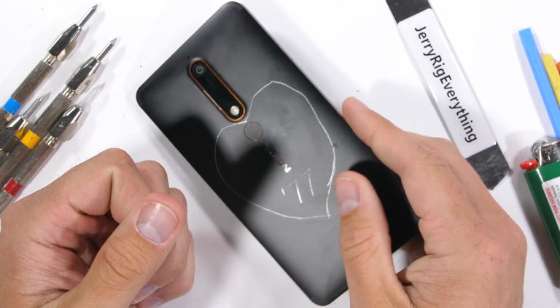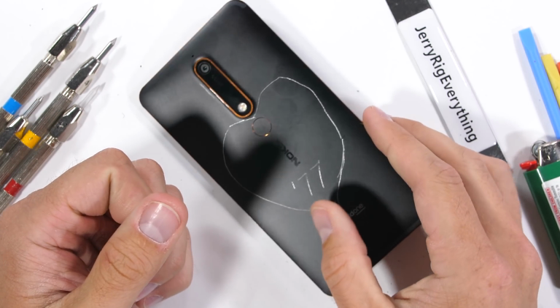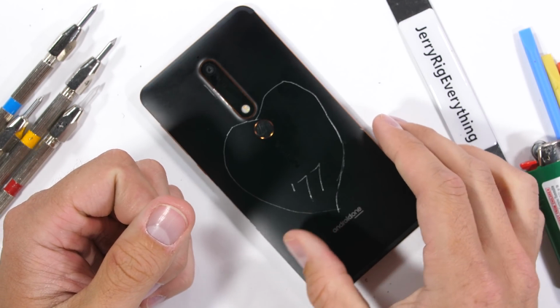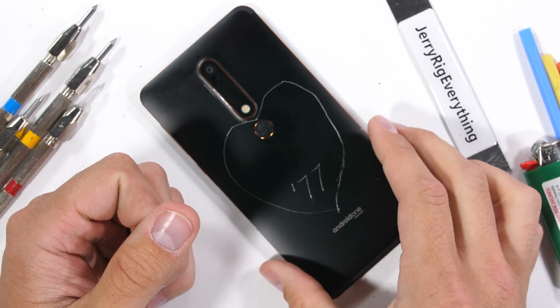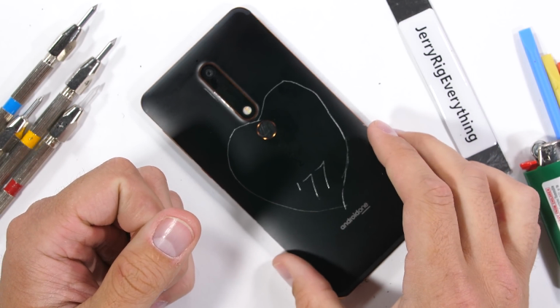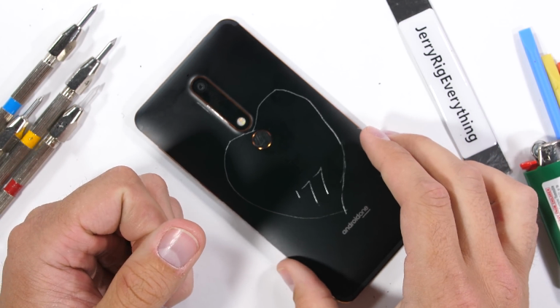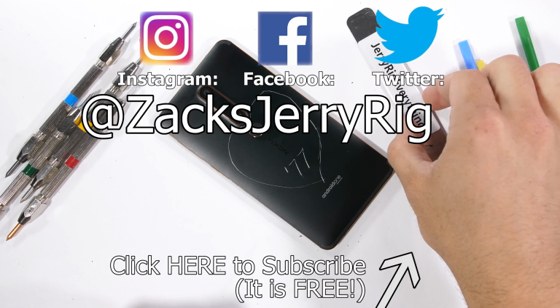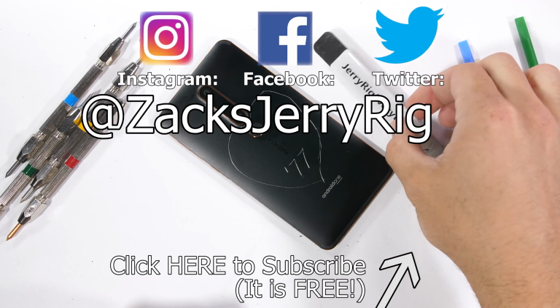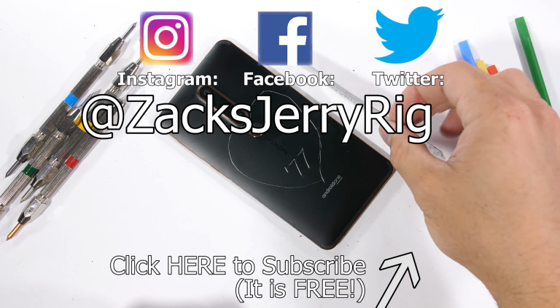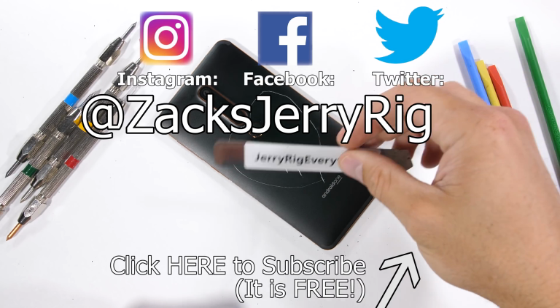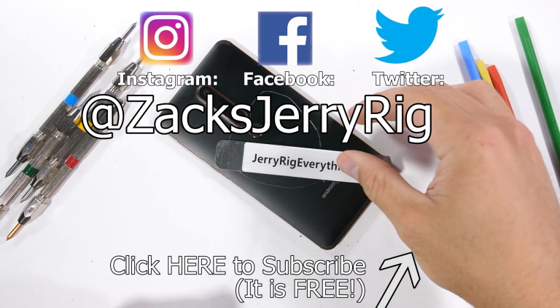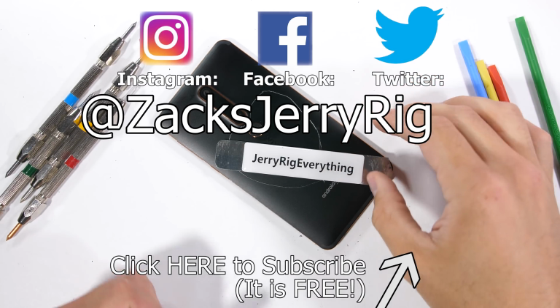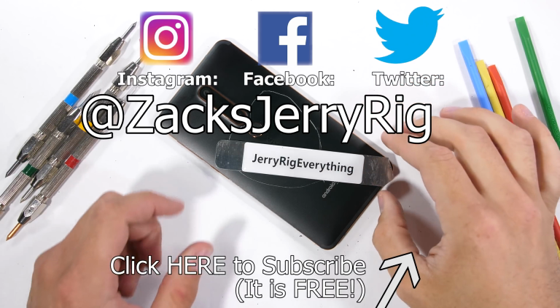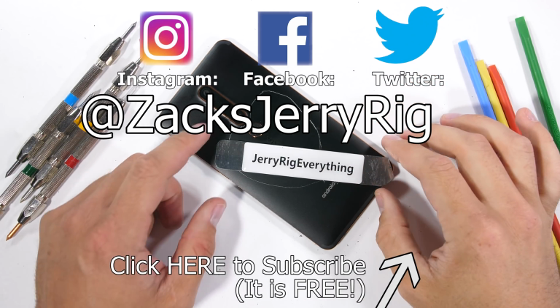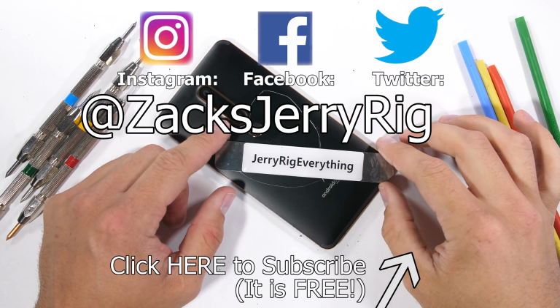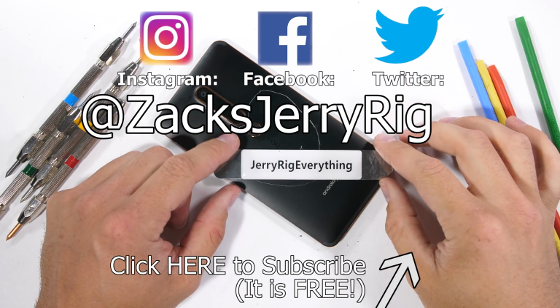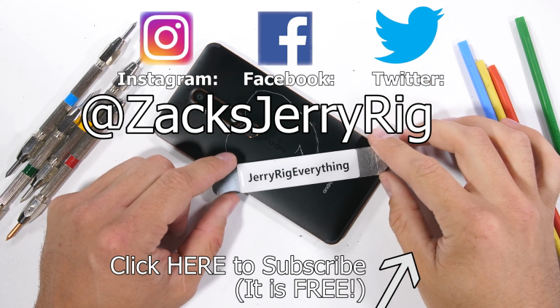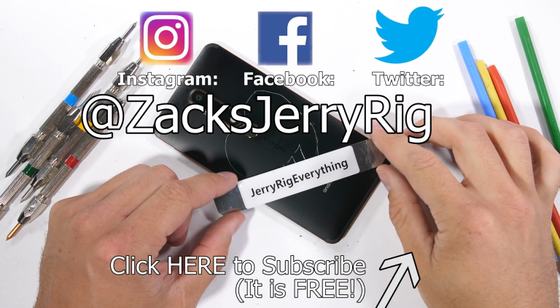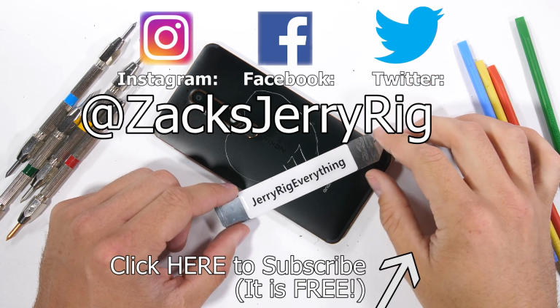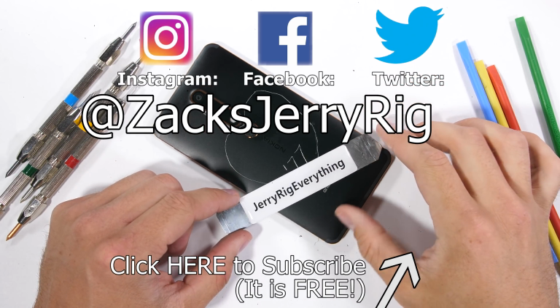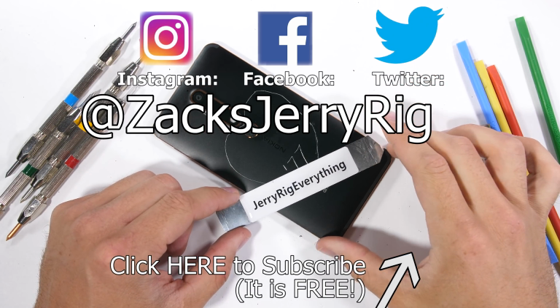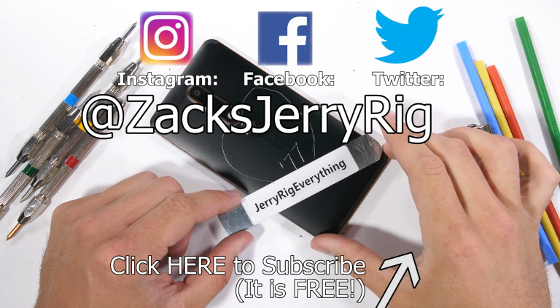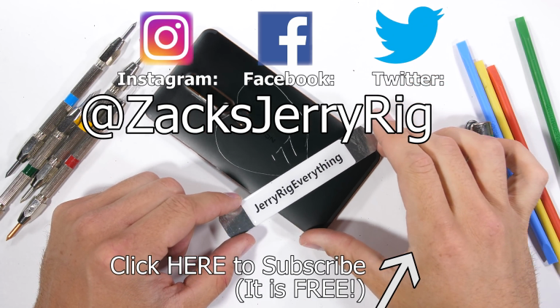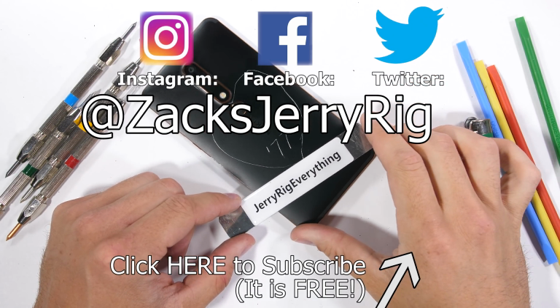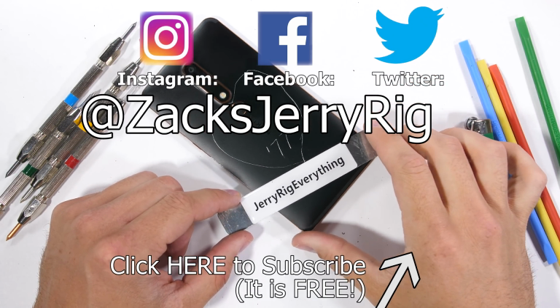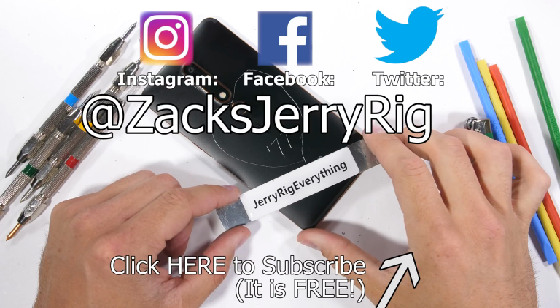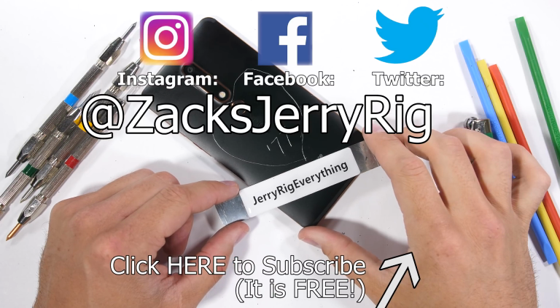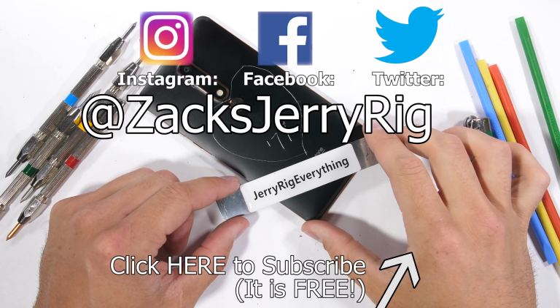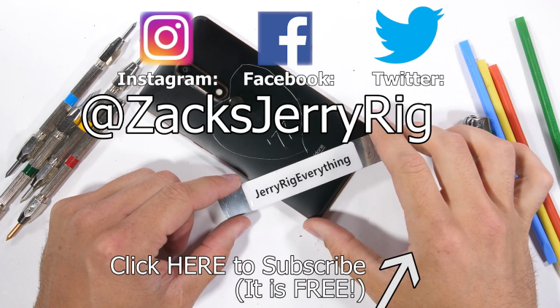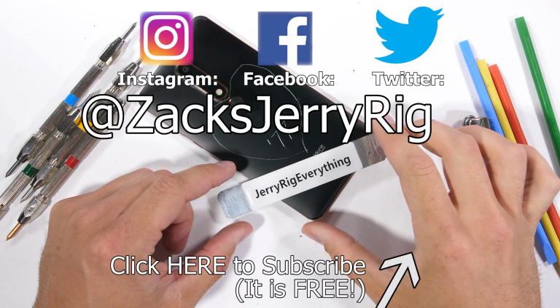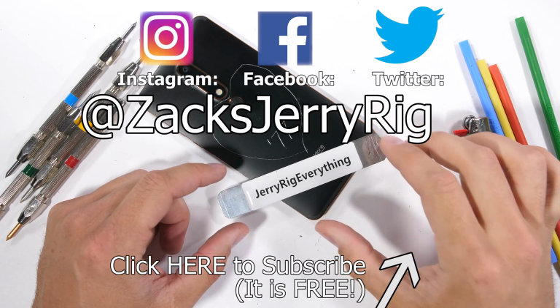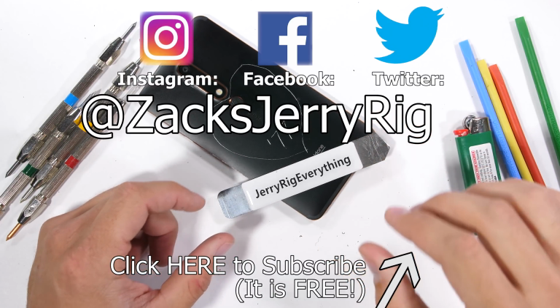Come hang out on Twitter if you want to take part in the next poll question. Thanks a ton for watching. I'll see you around.